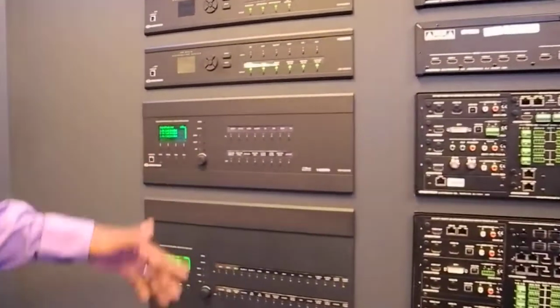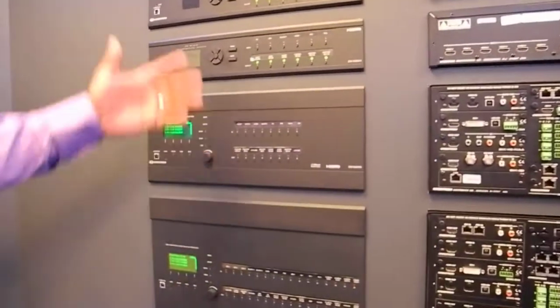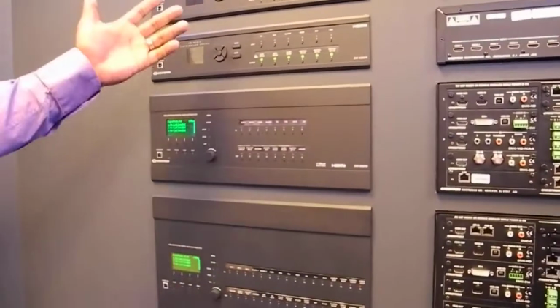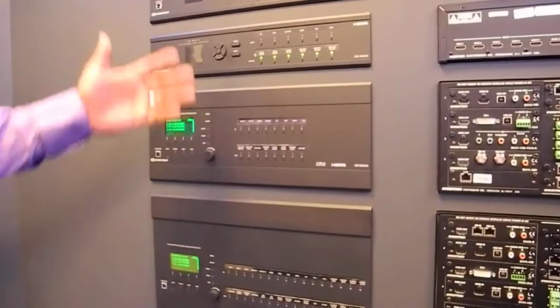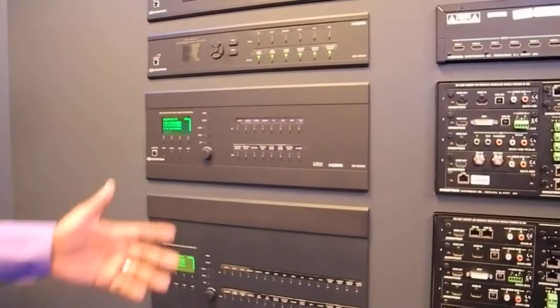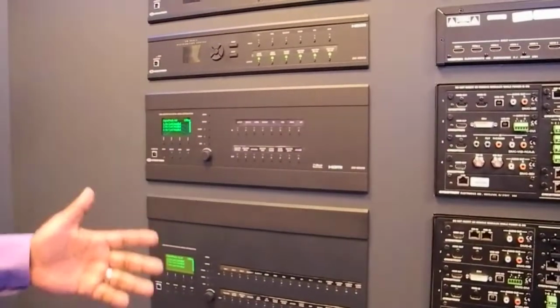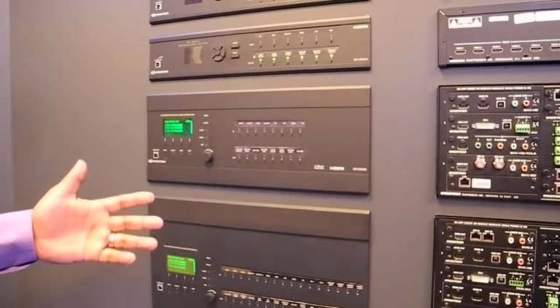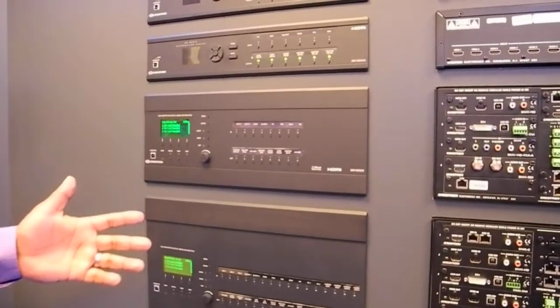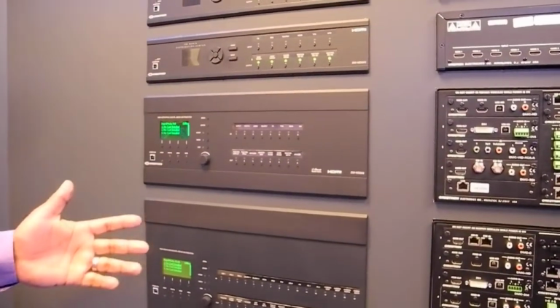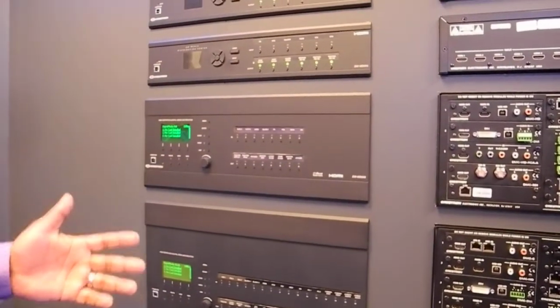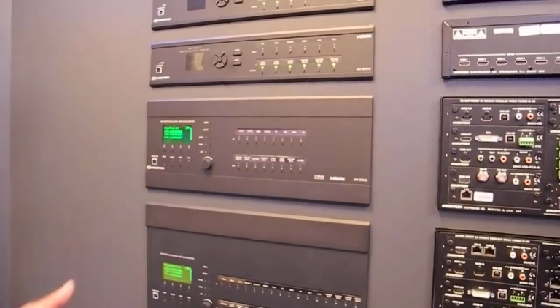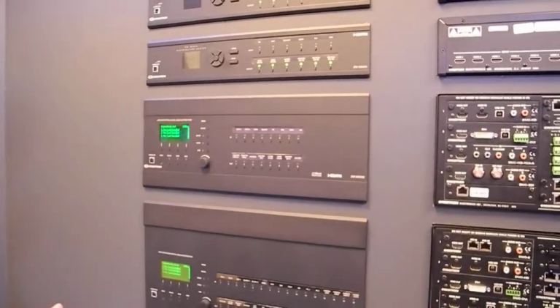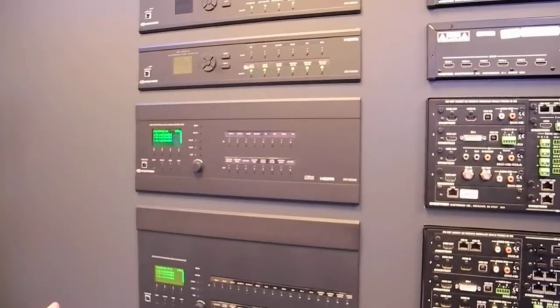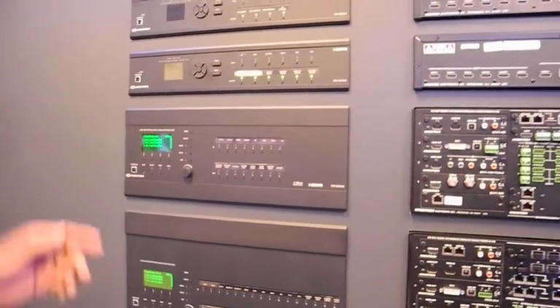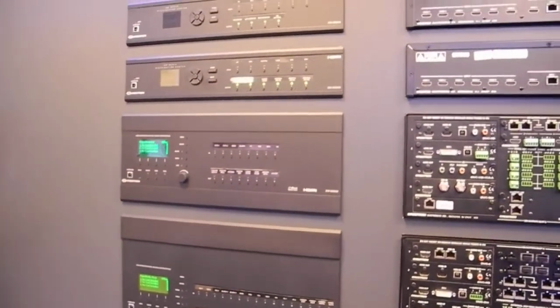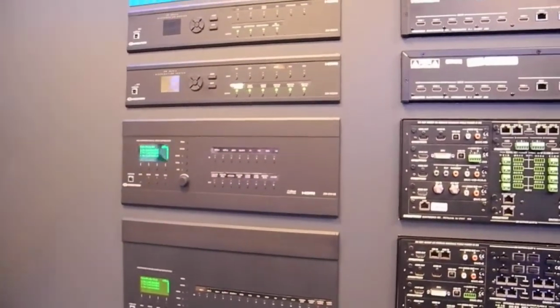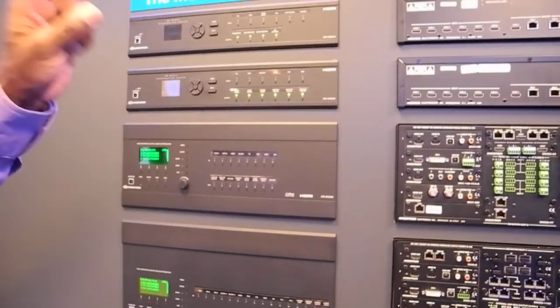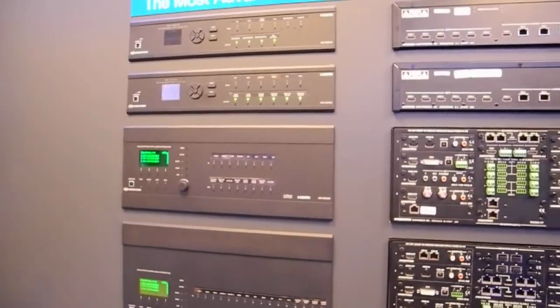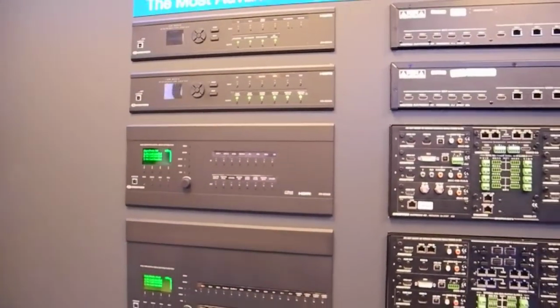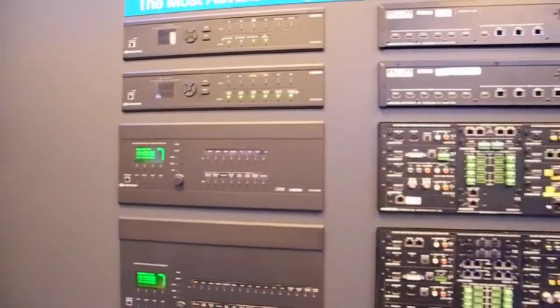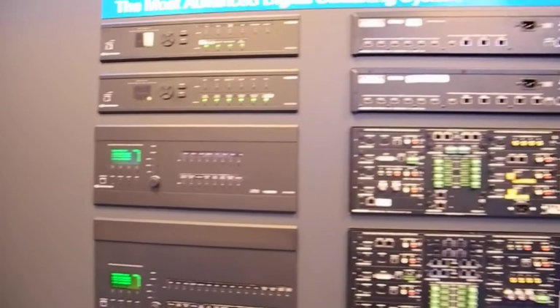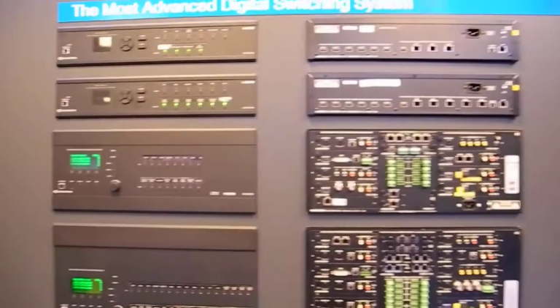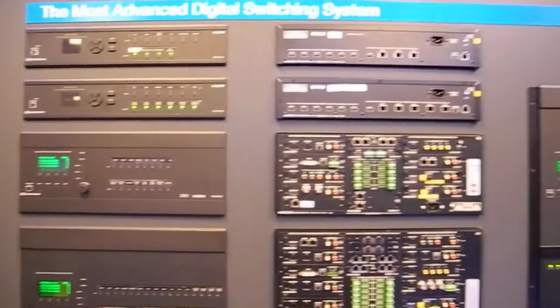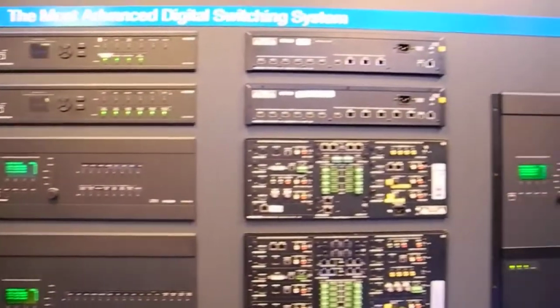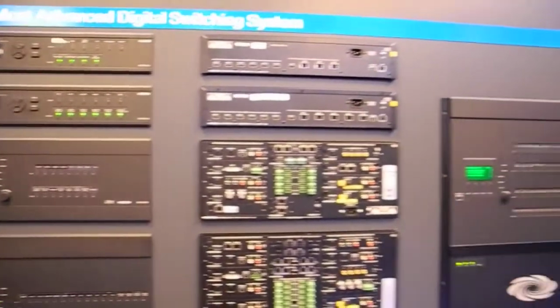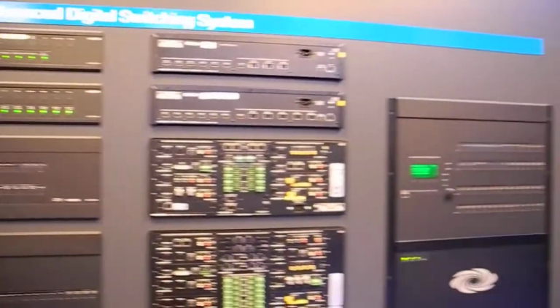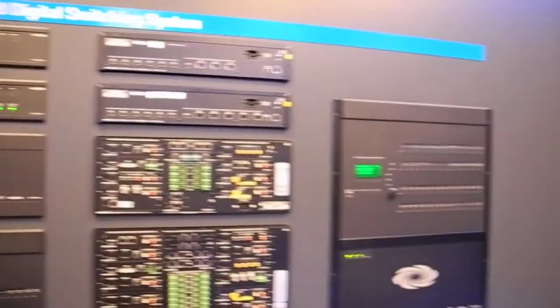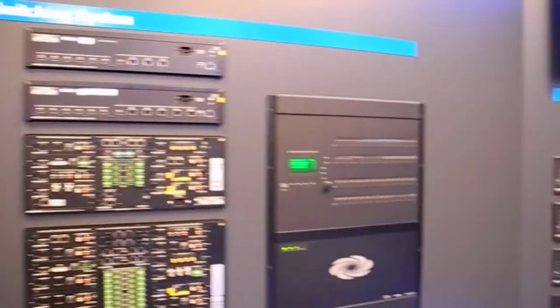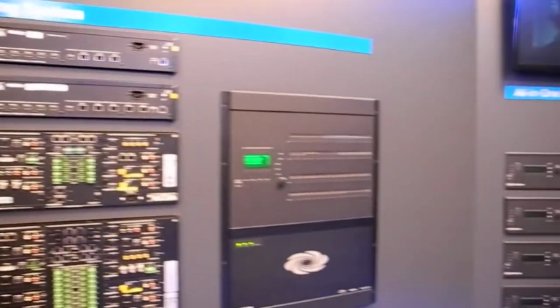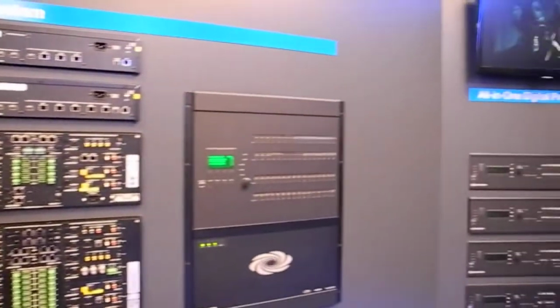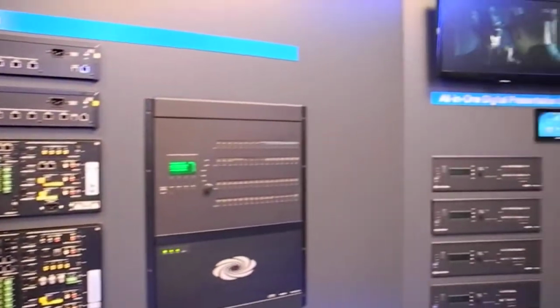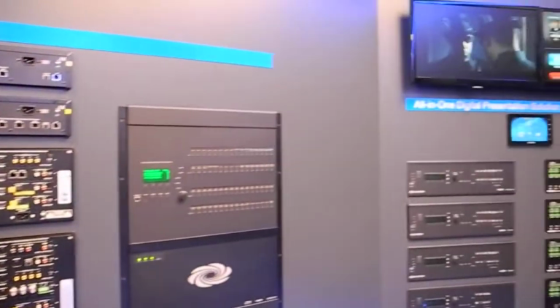But ultimately, they want to be able to go to a touch panel and say, I want to do a presentation and make the routes happen.